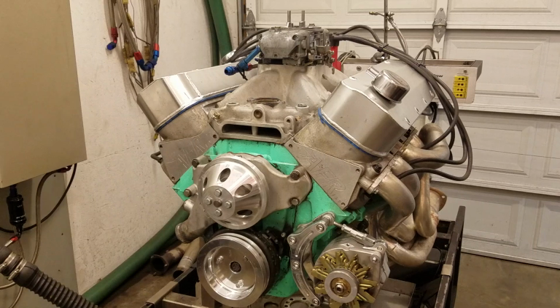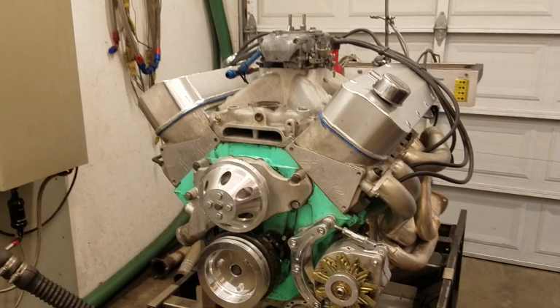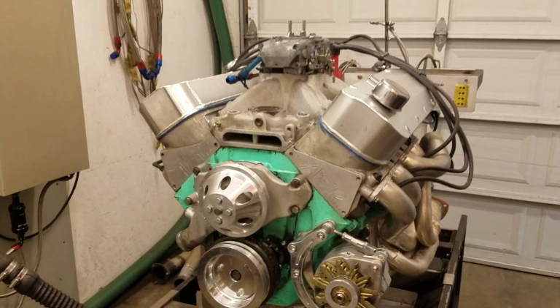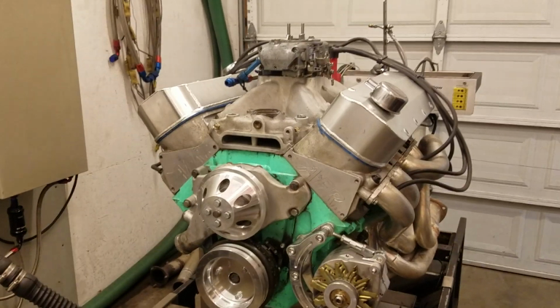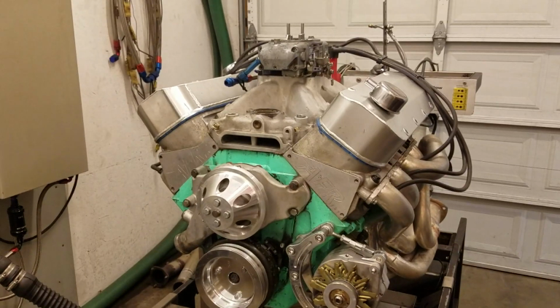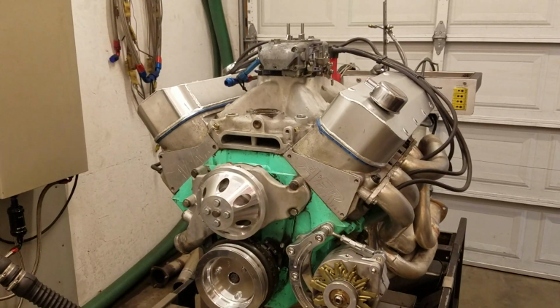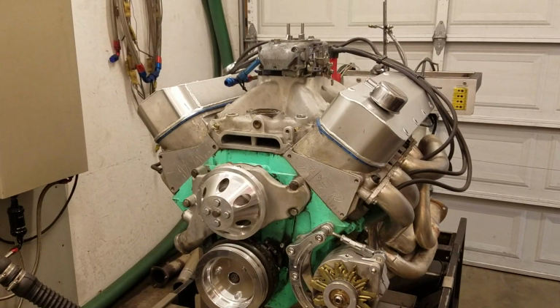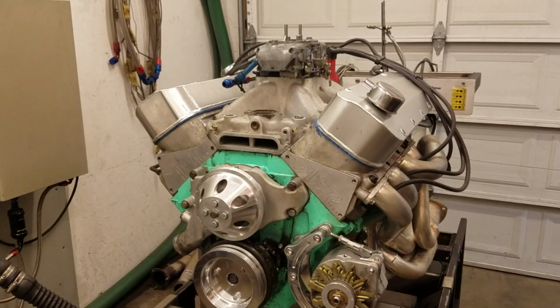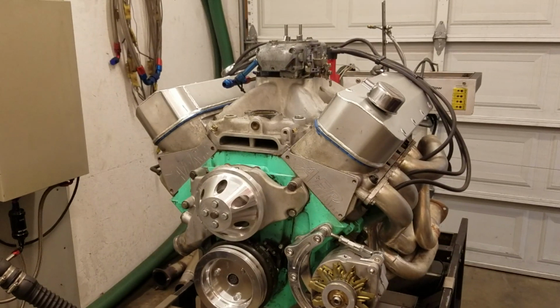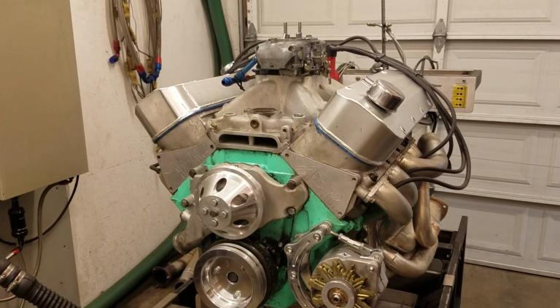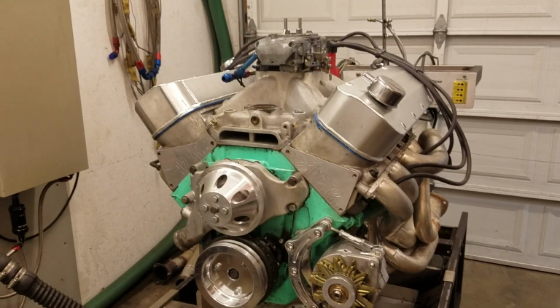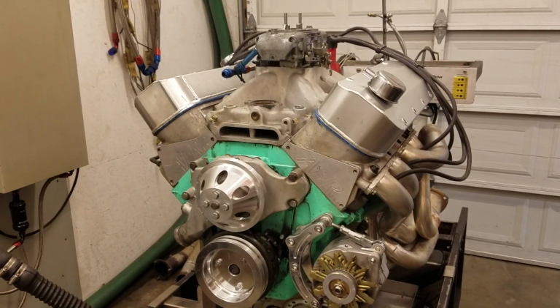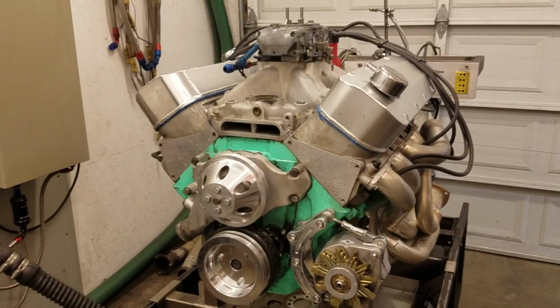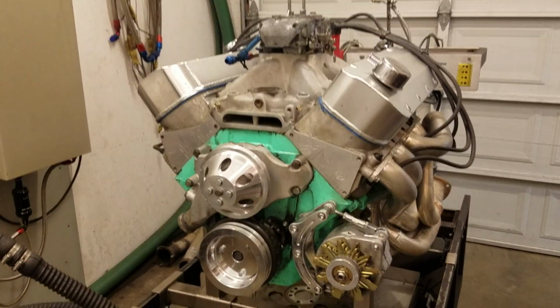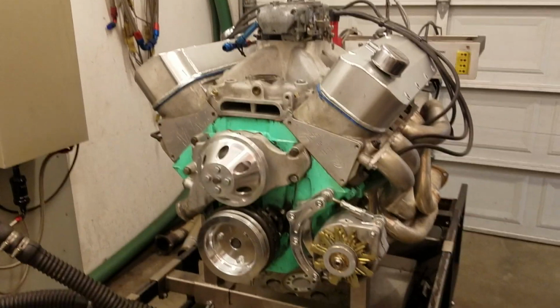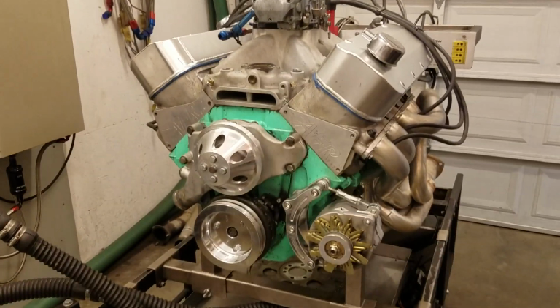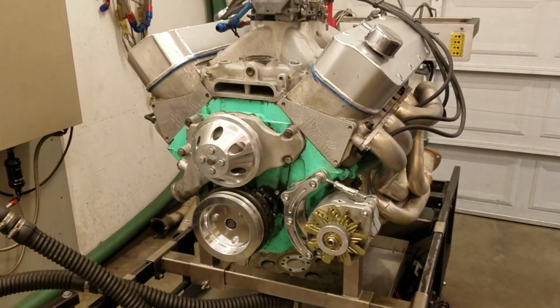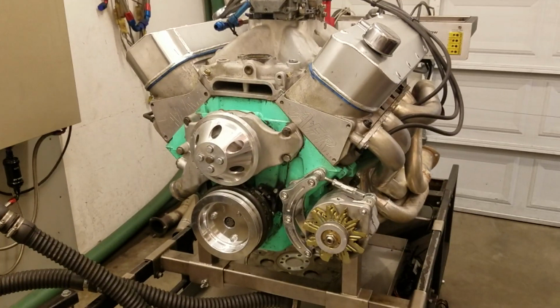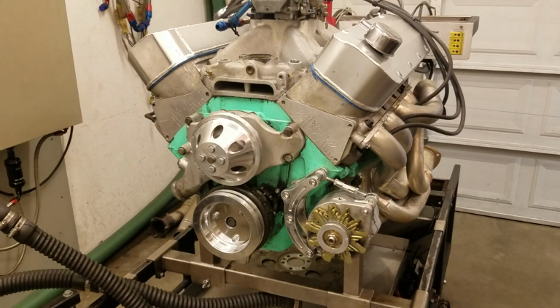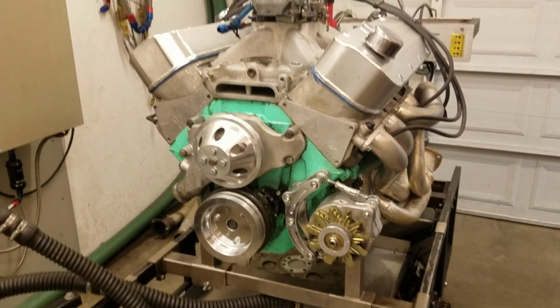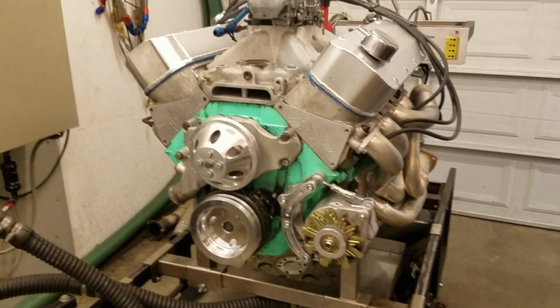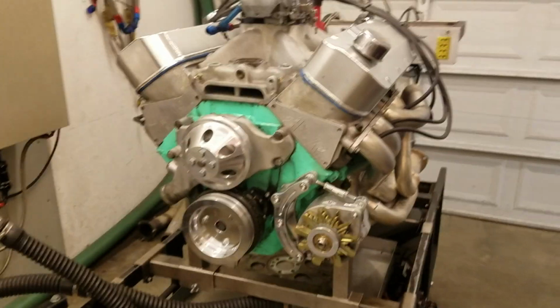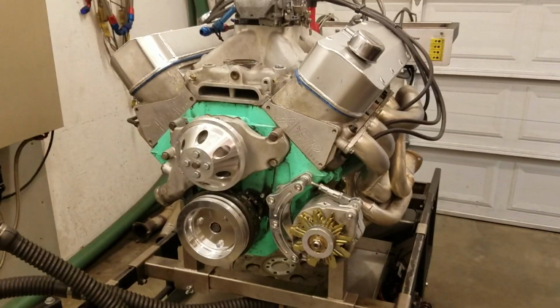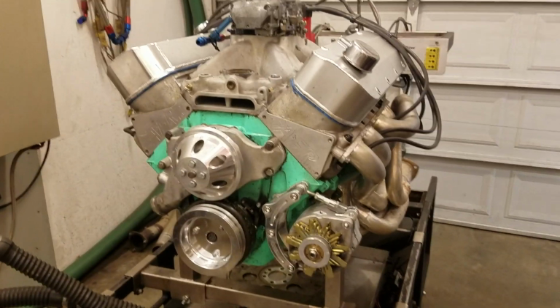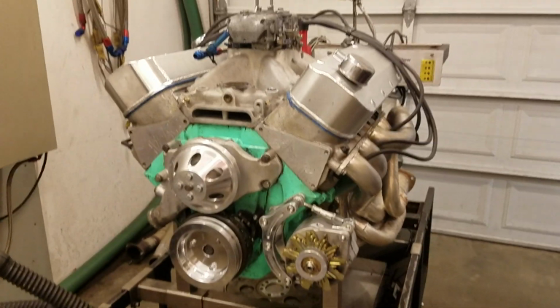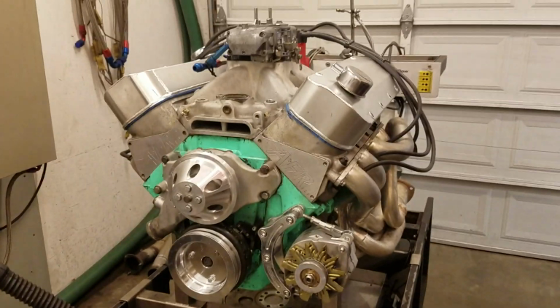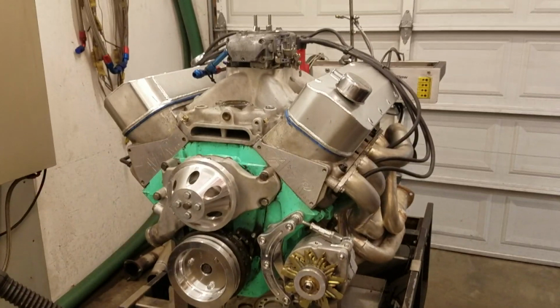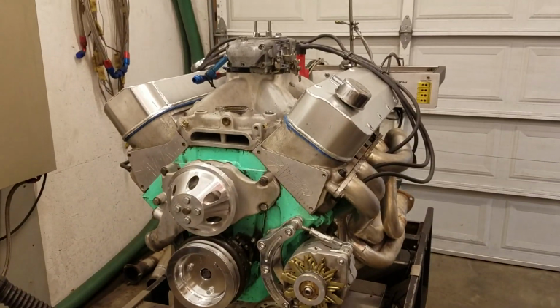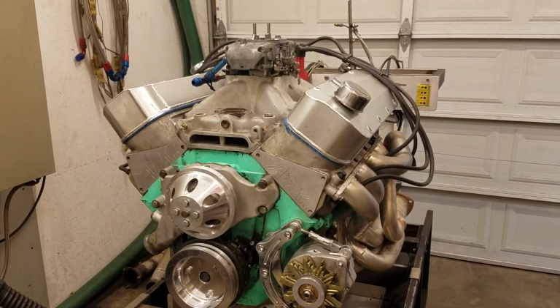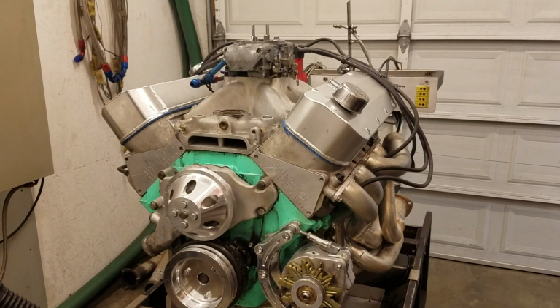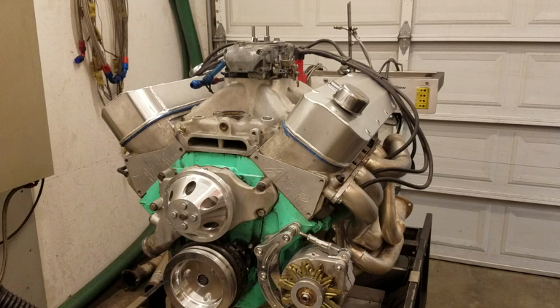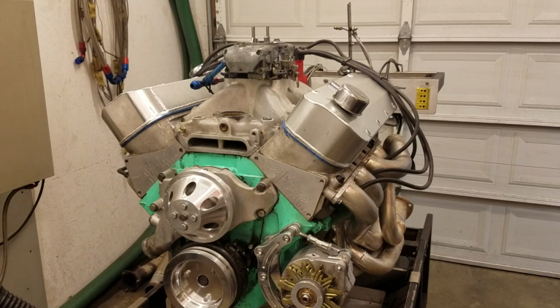As promised, we're here at Fessler Racing Engines in the dyno room, getting the engine staged up.